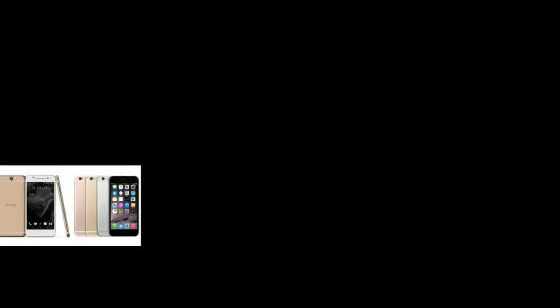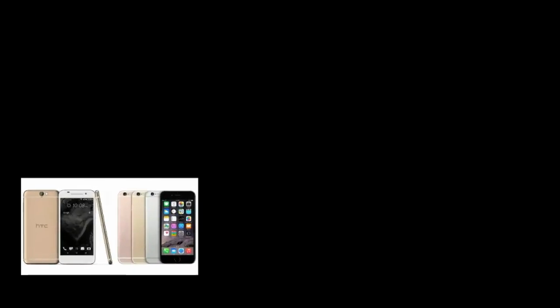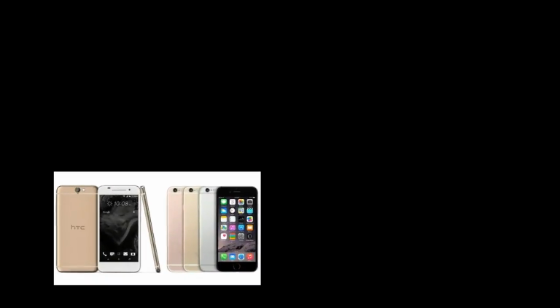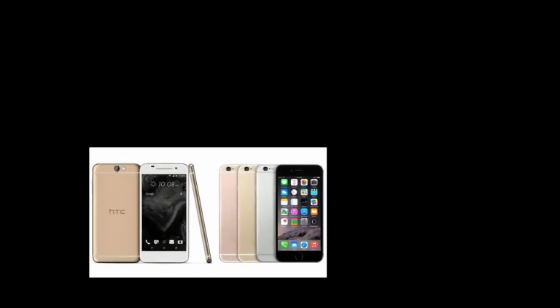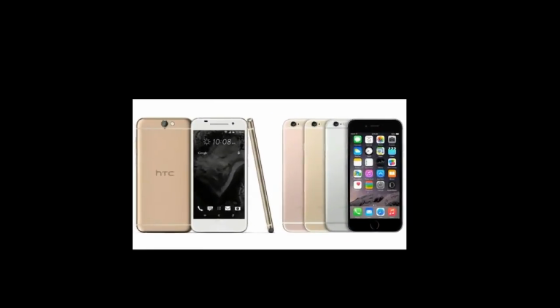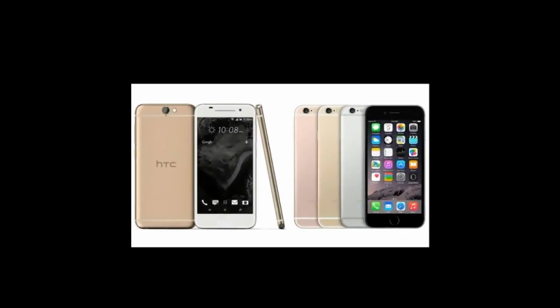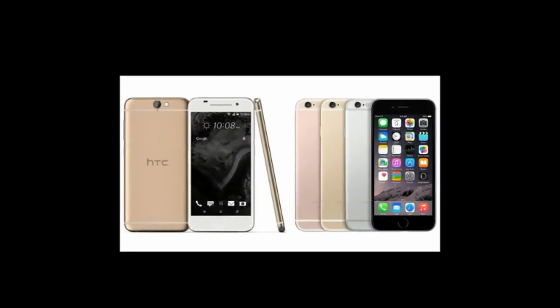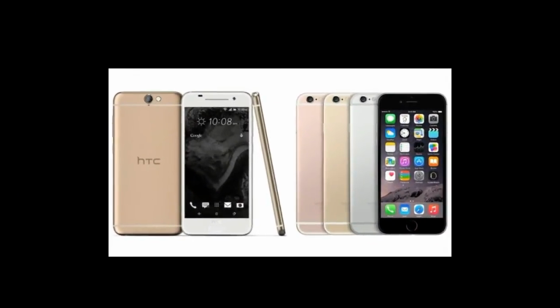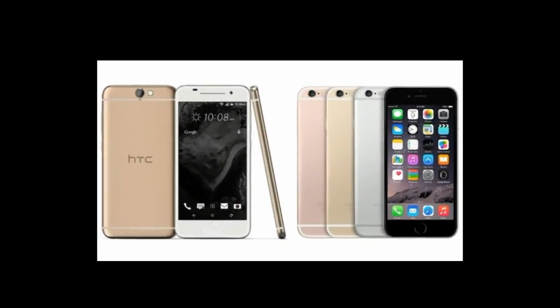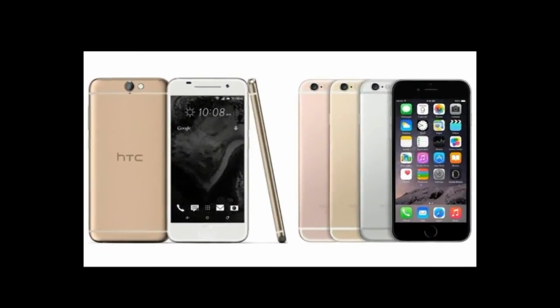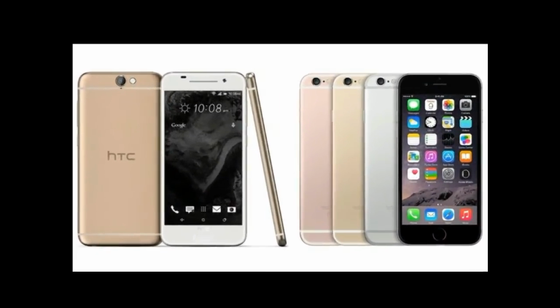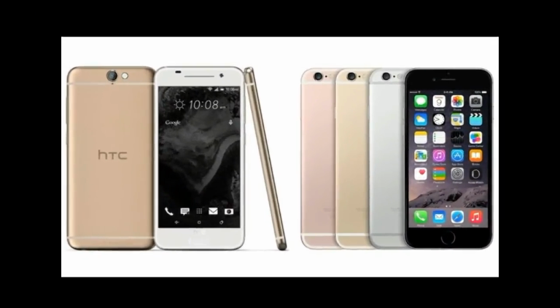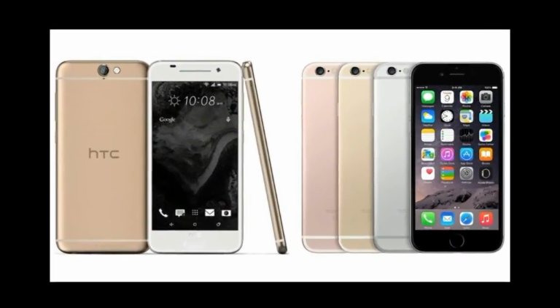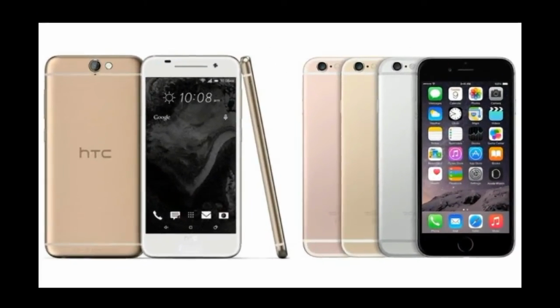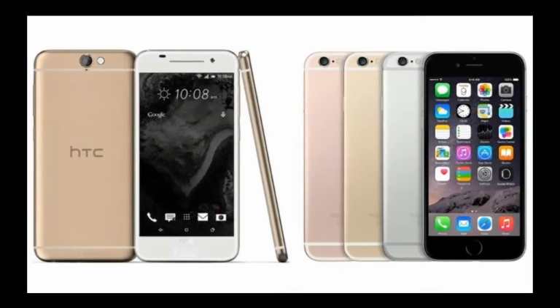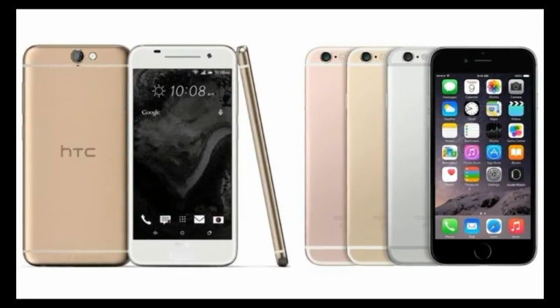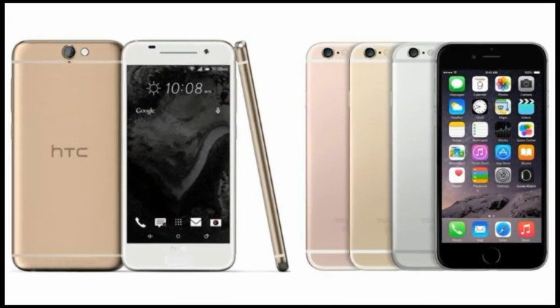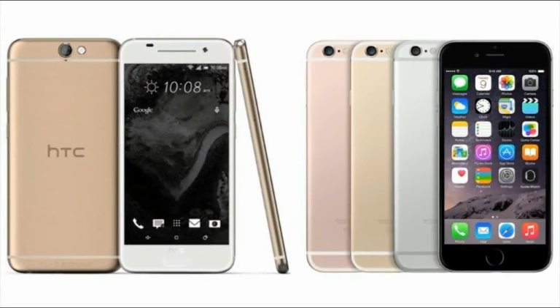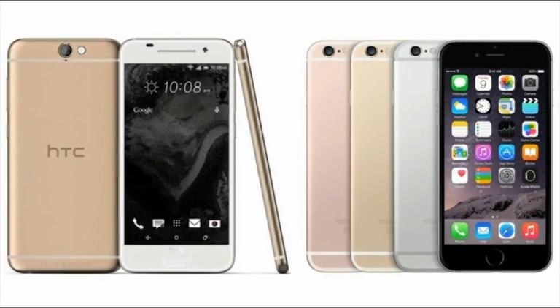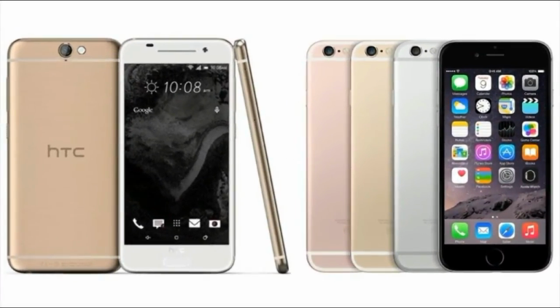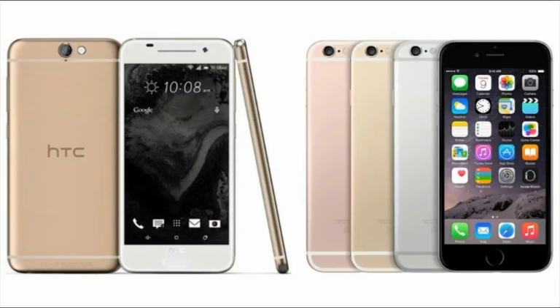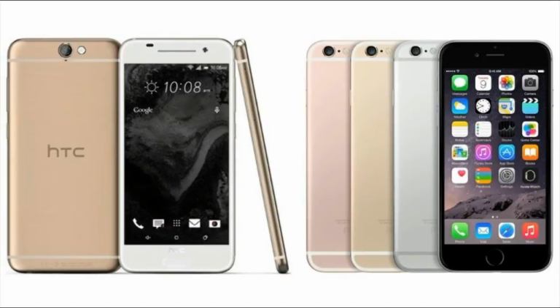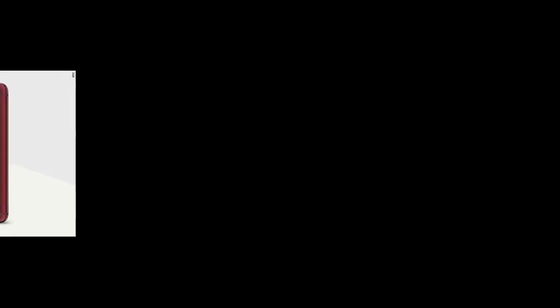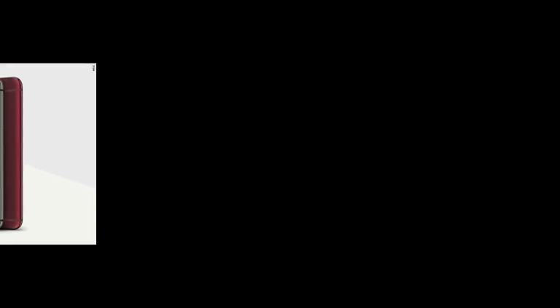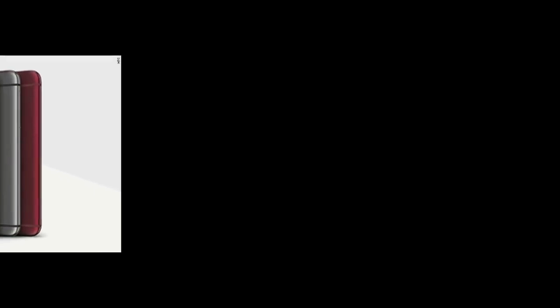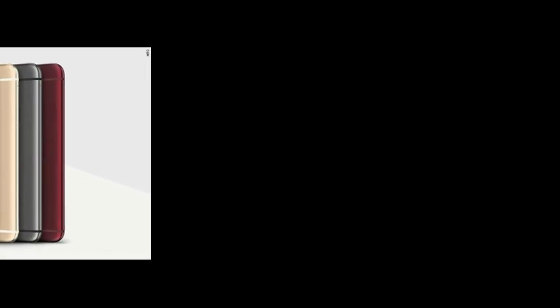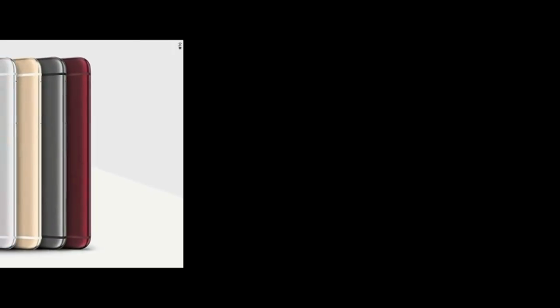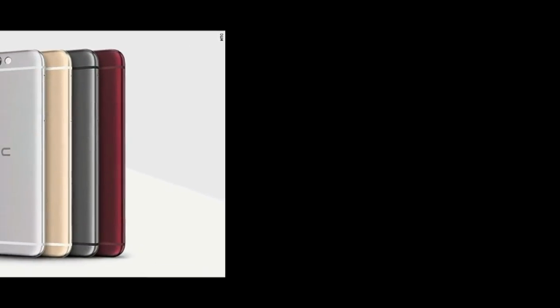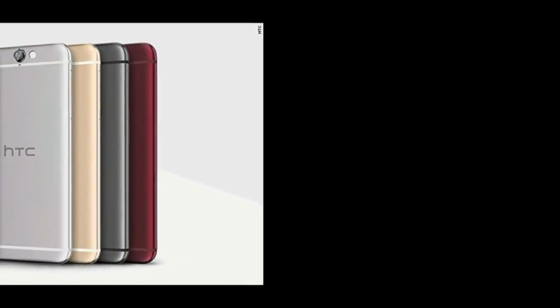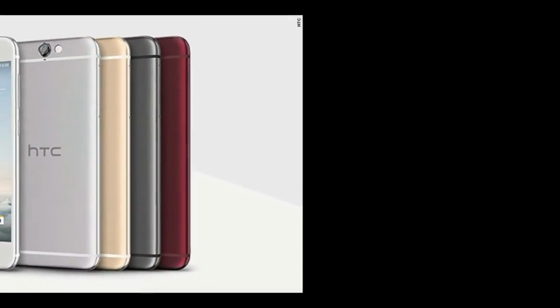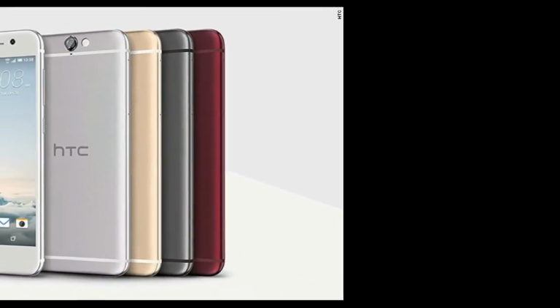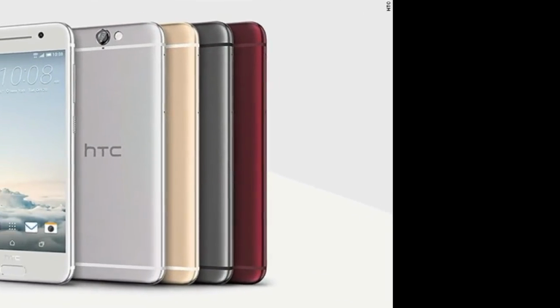HTC's new phone looks like an iPhone, but it's way cheaper. Hey, does this look familiar to you?